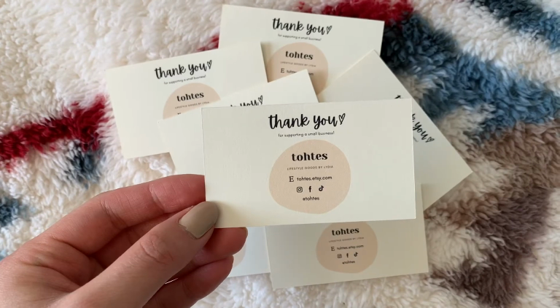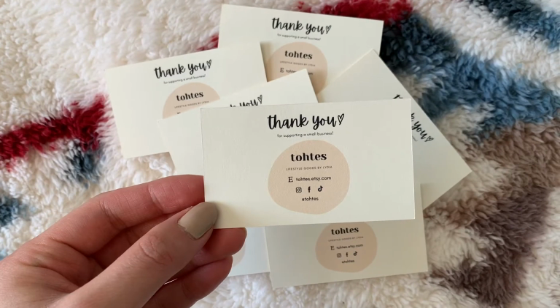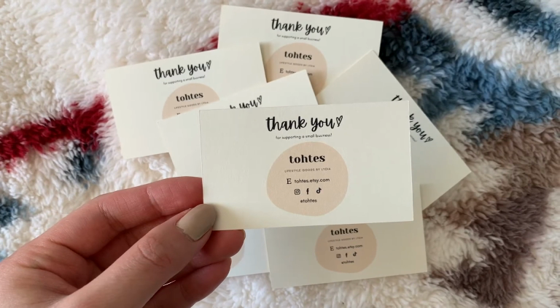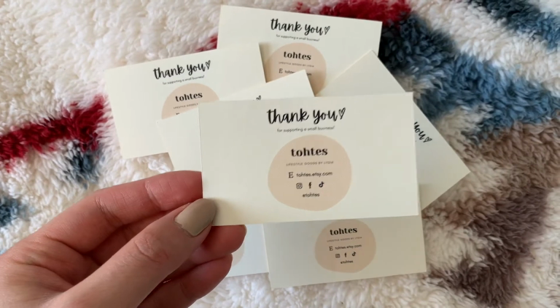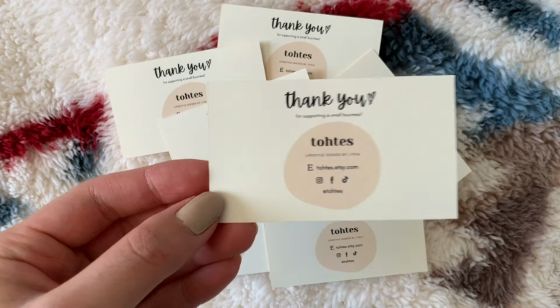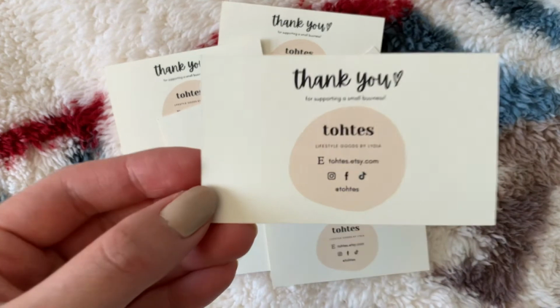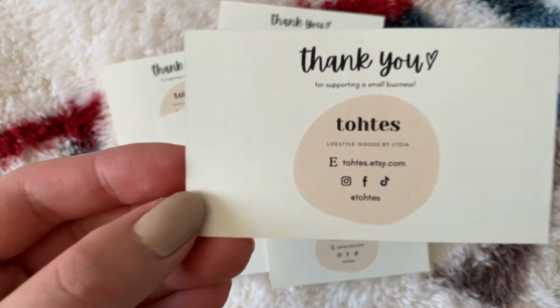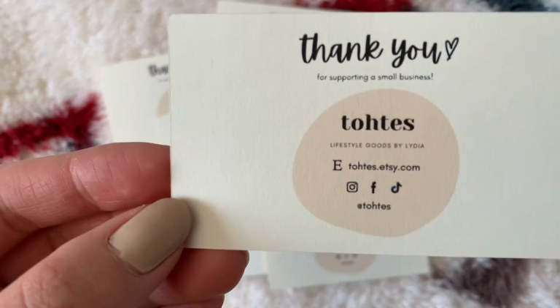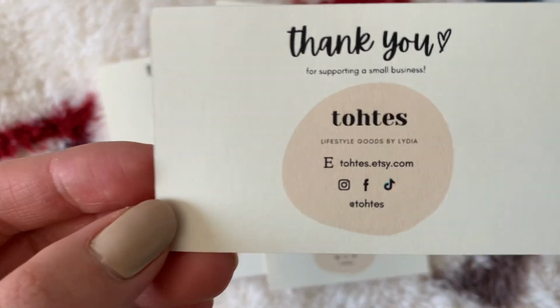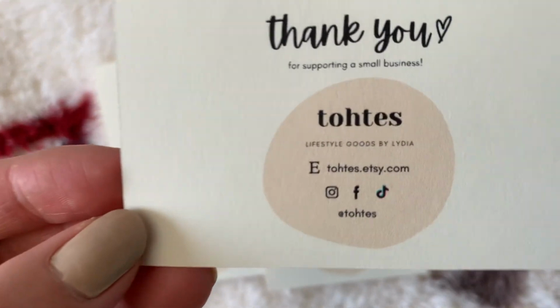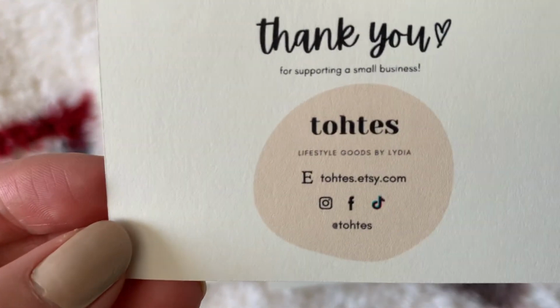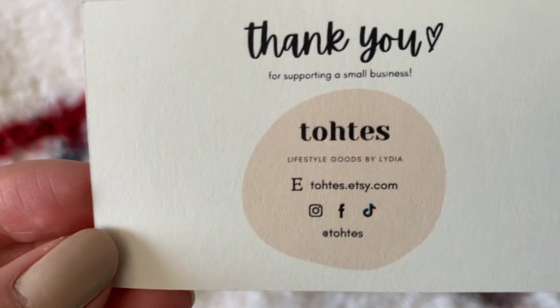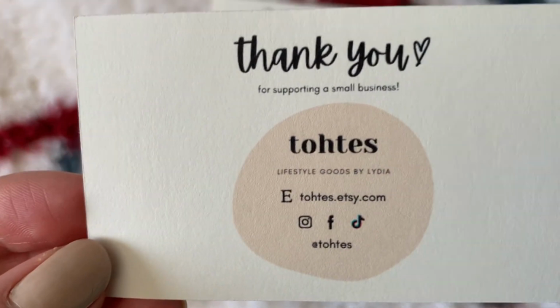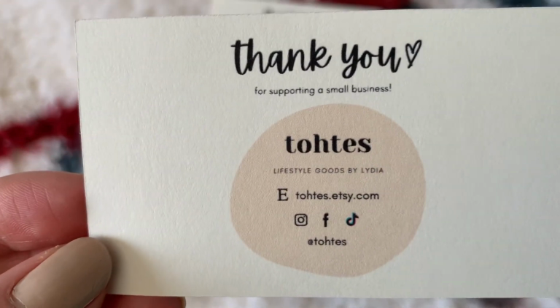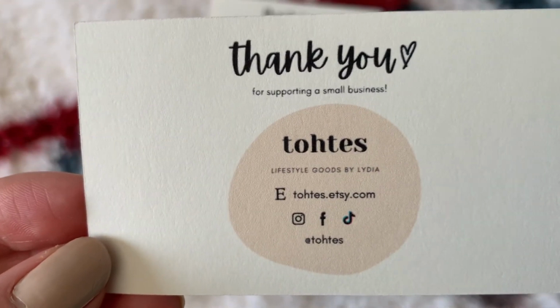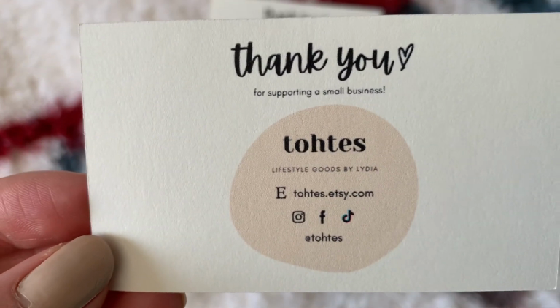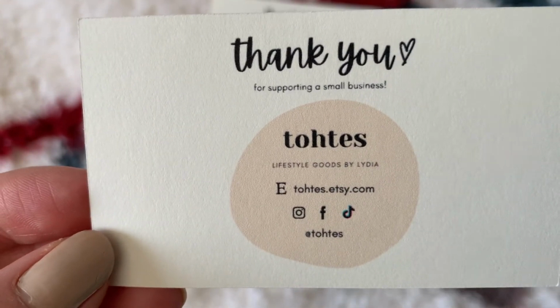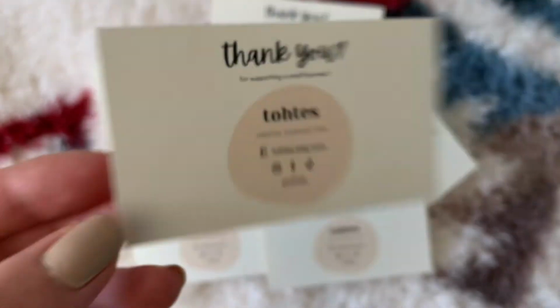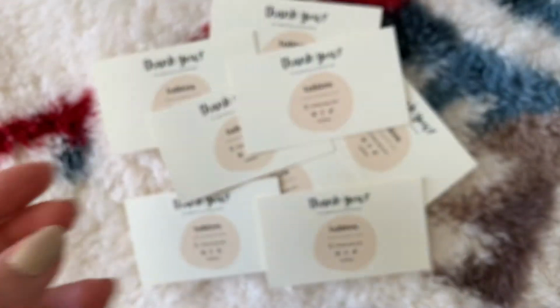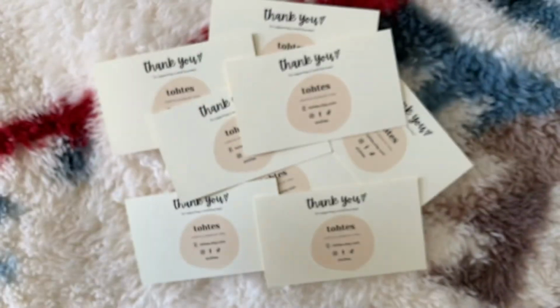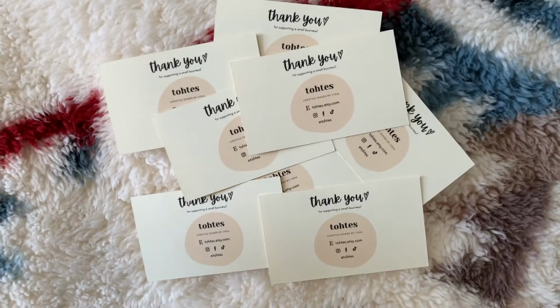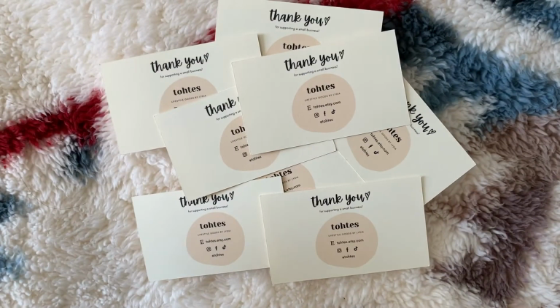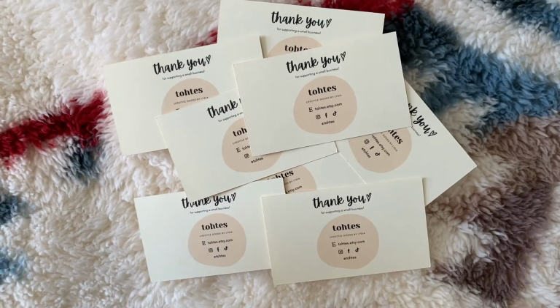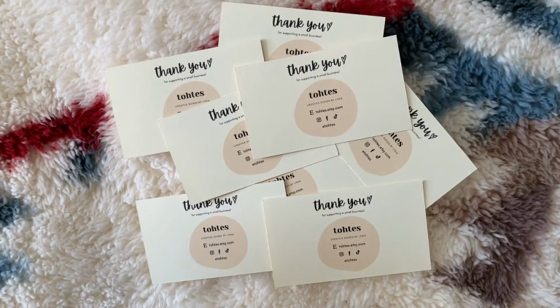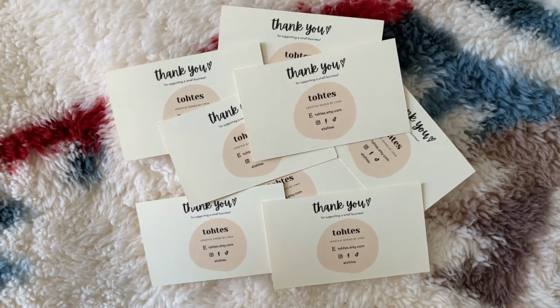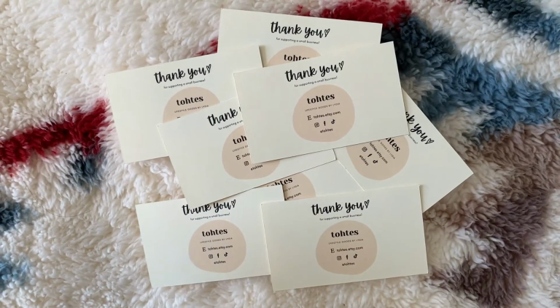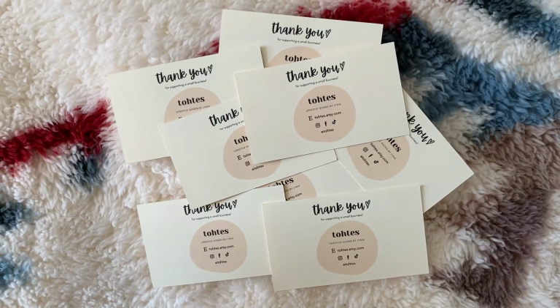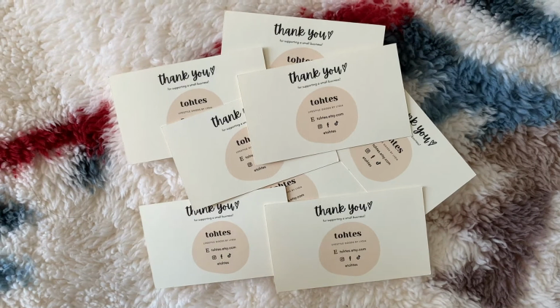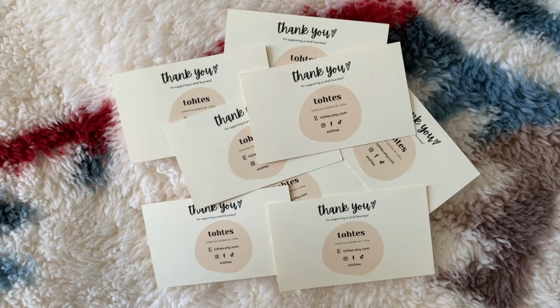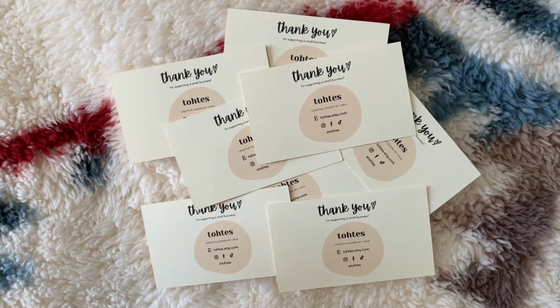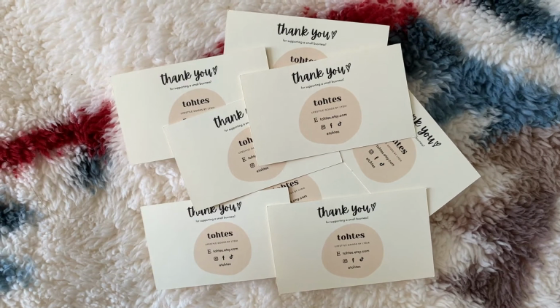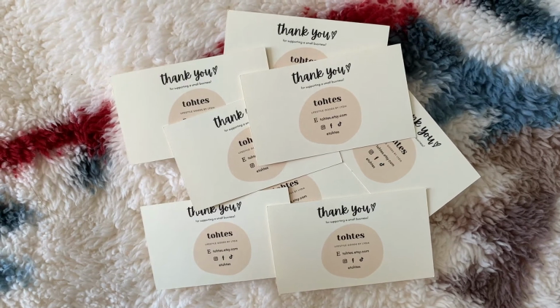Hi everyone! Today I'm going to show you how I made these business cards. I made these at home using Canva and custom cardstock.